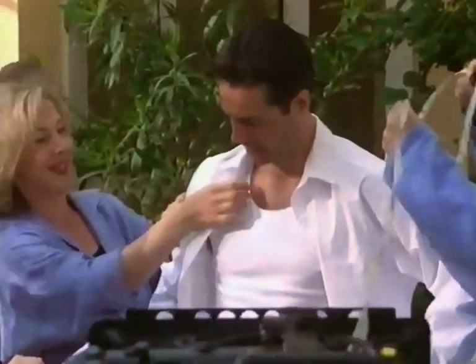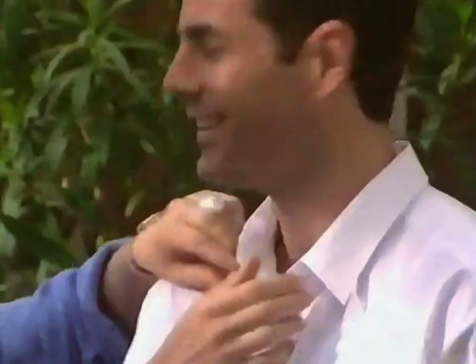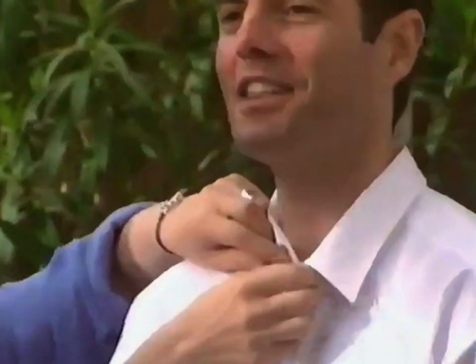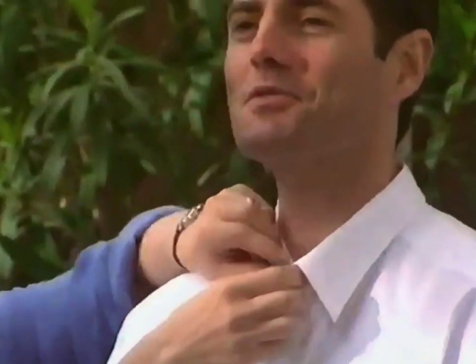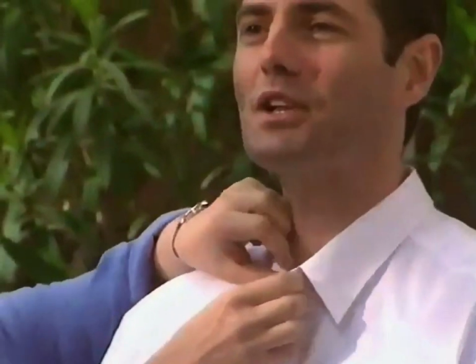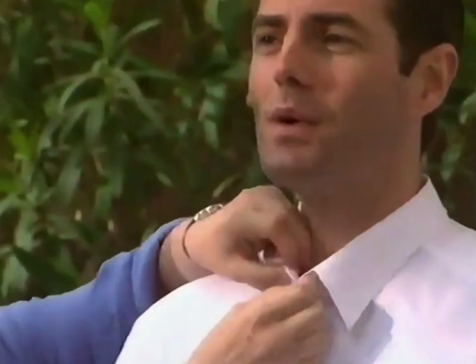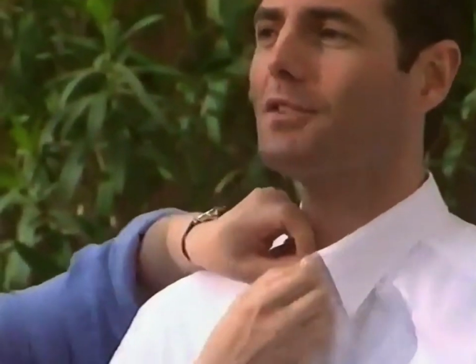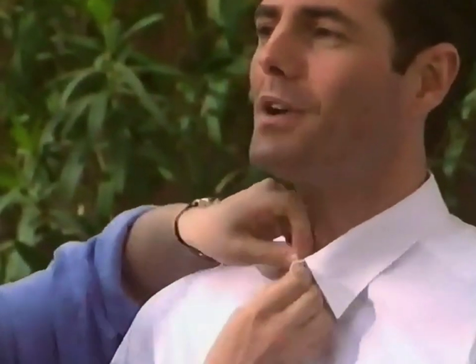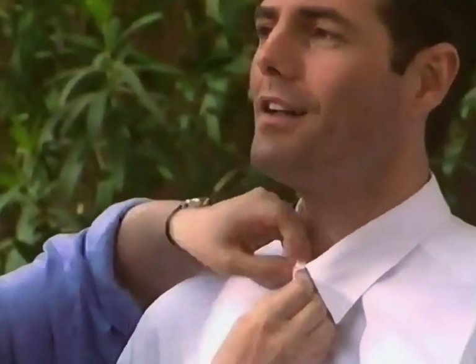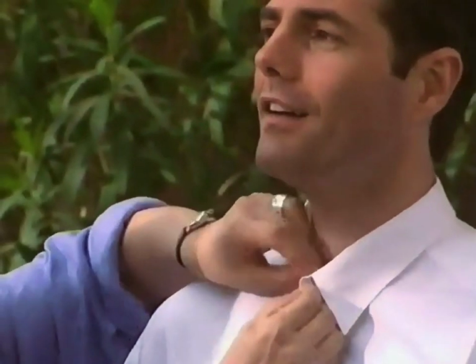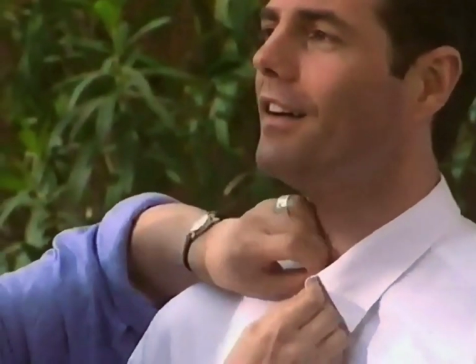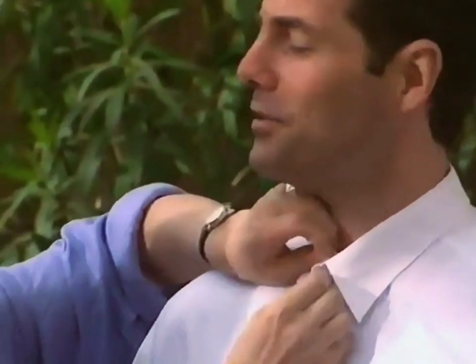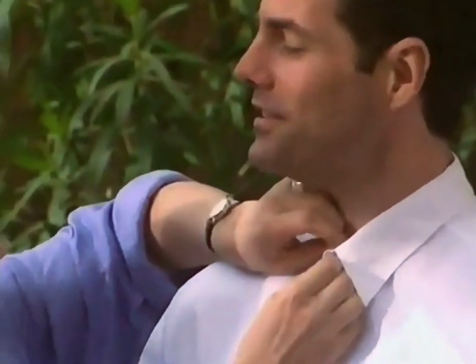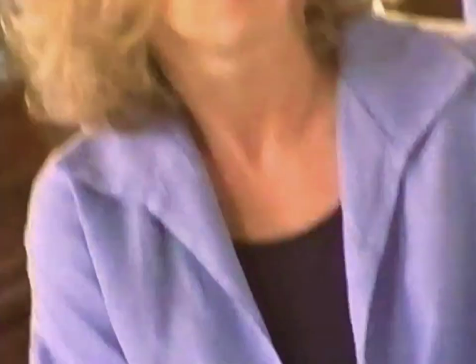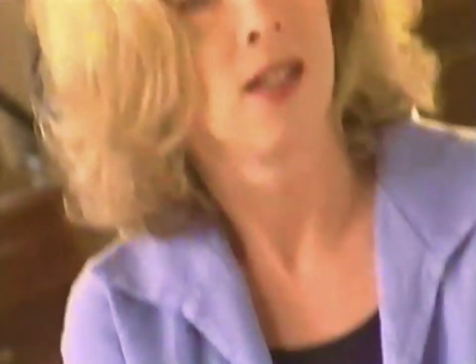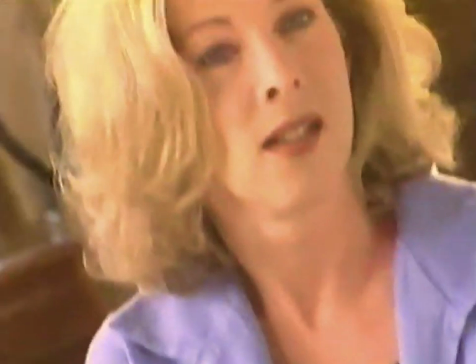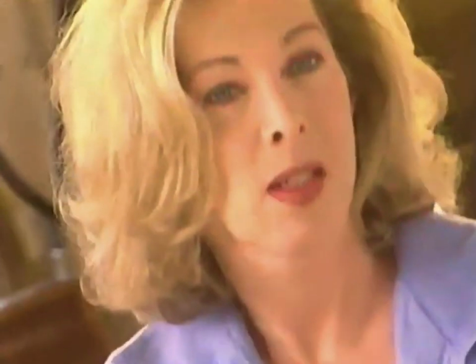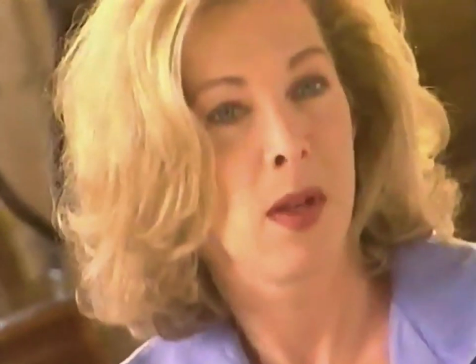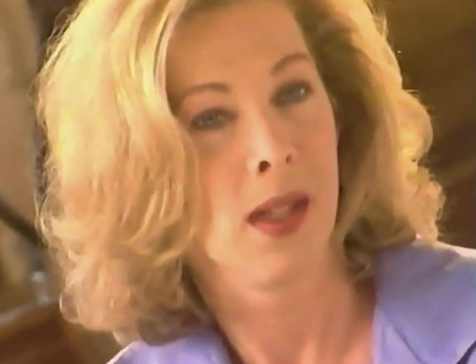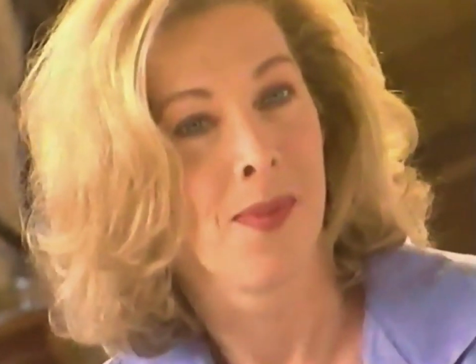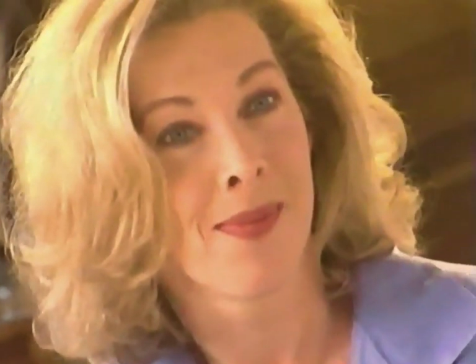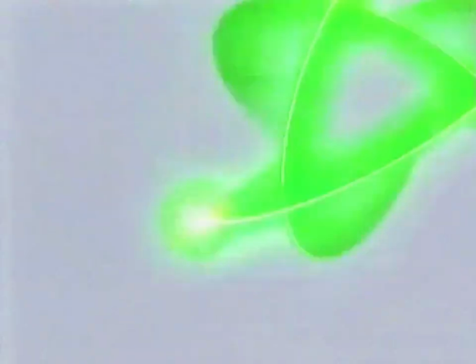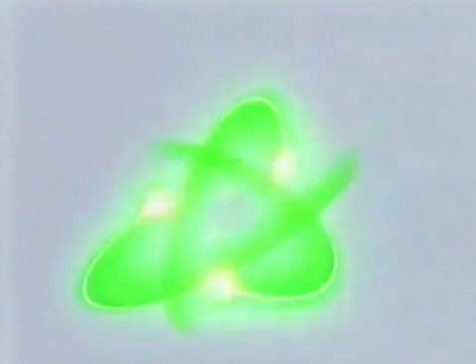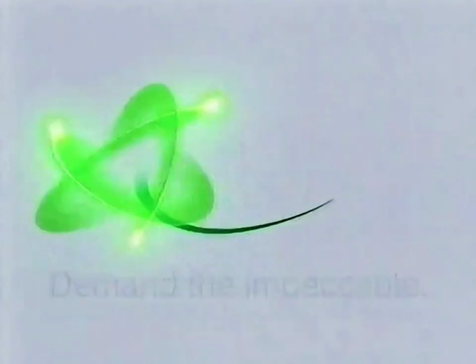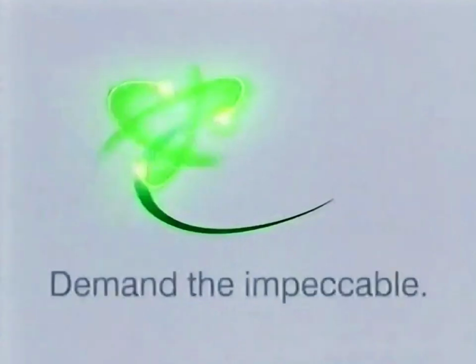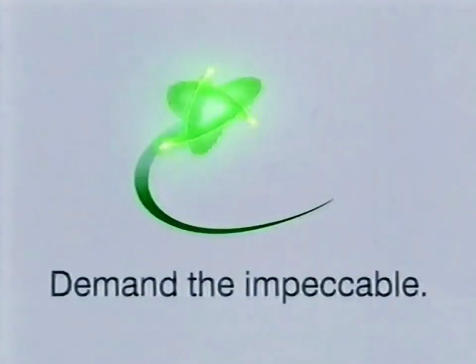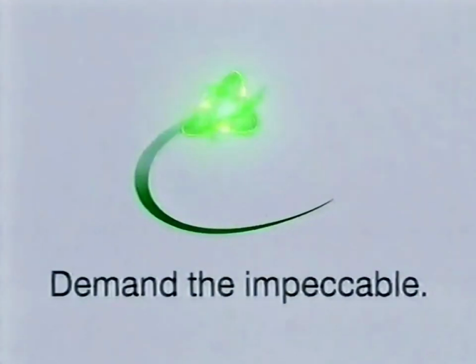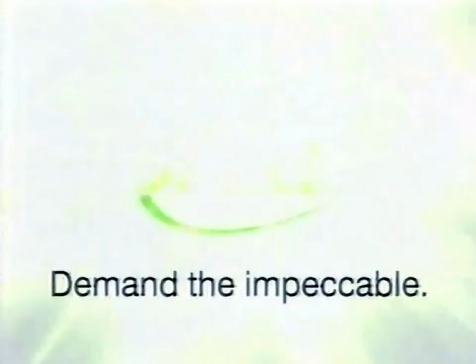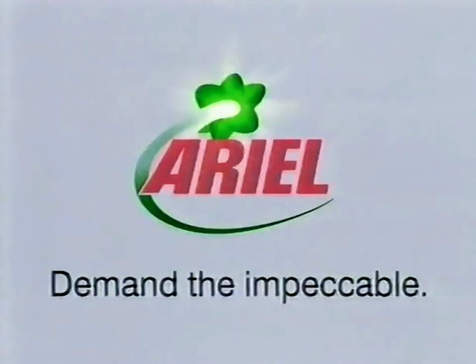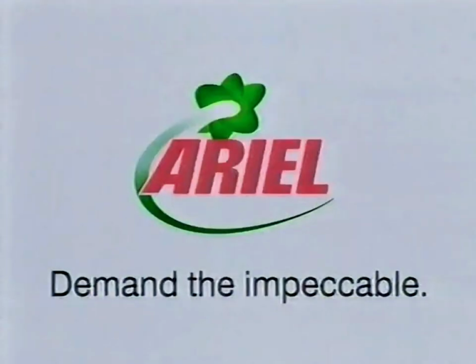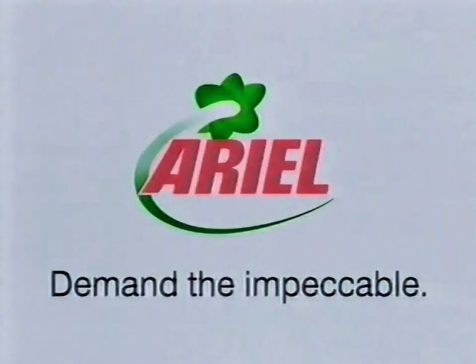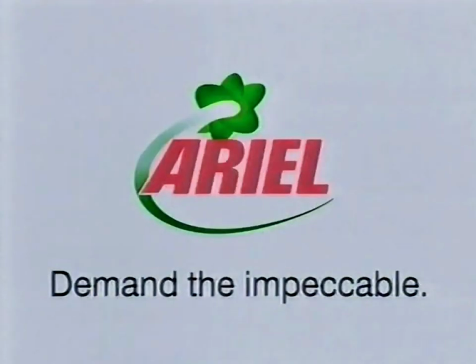Now I'm more confident it'll look pristine first take. Perfect, like it's meant to be. When you demand the impeccable, demand Aerial.